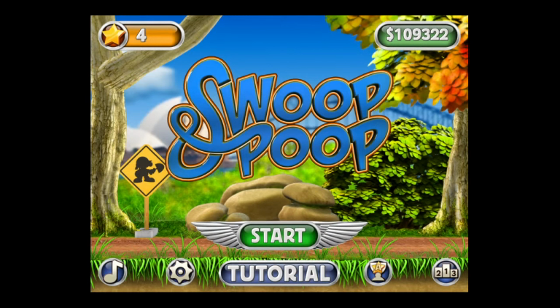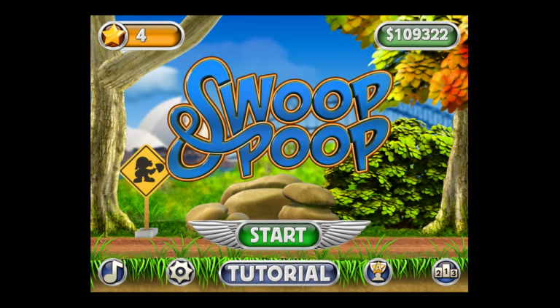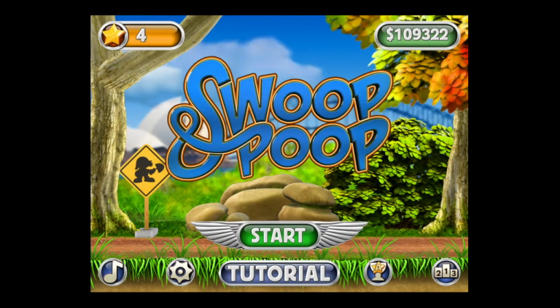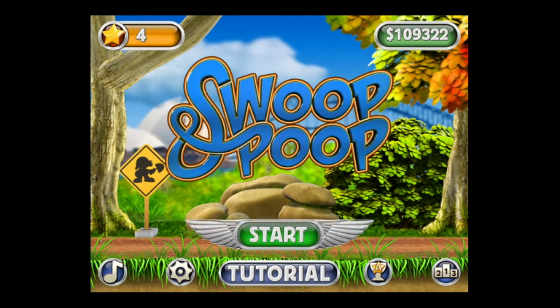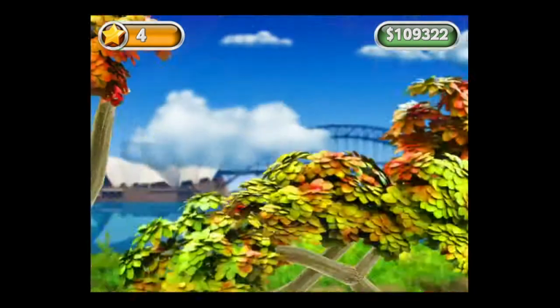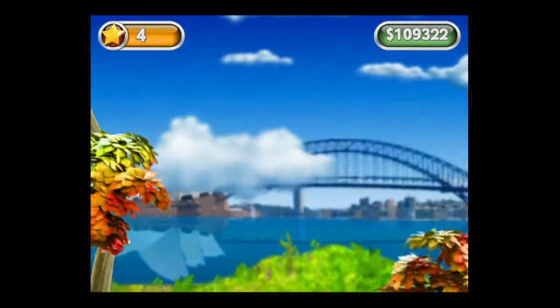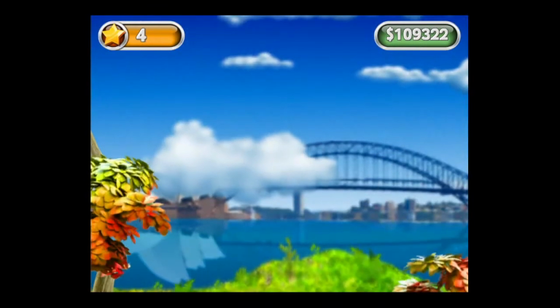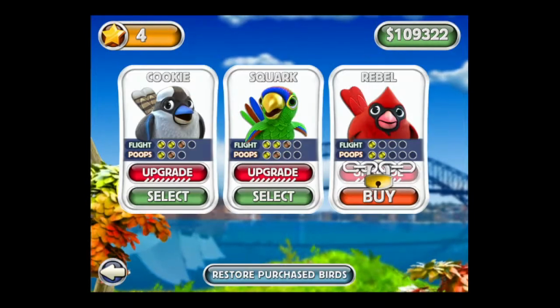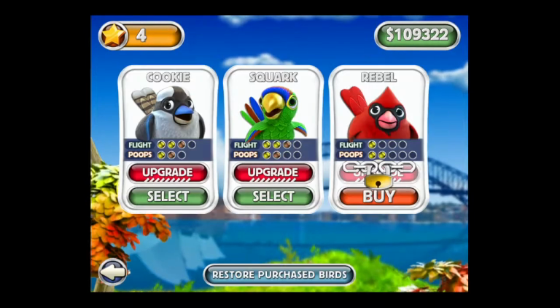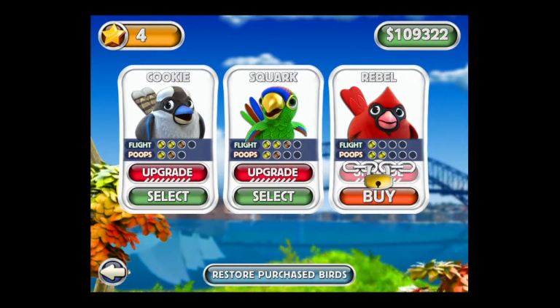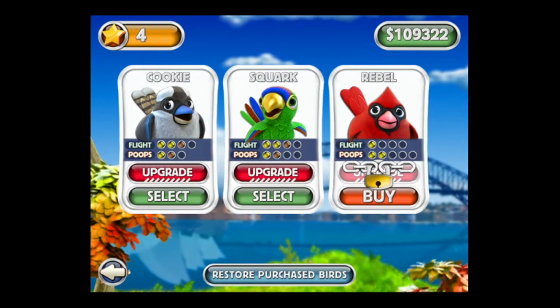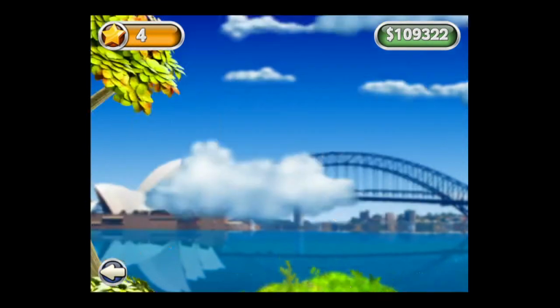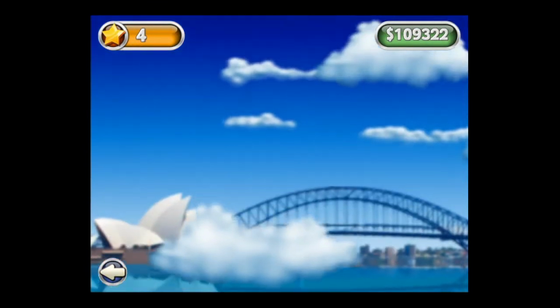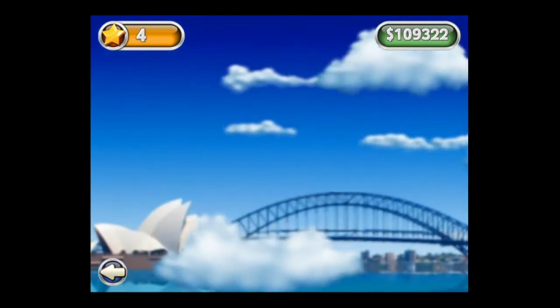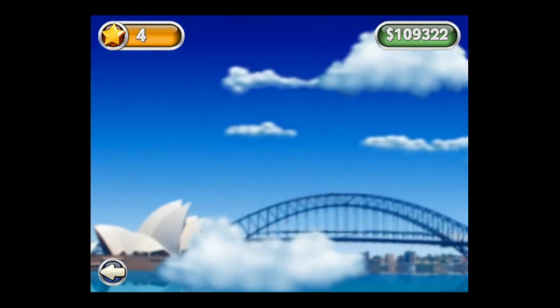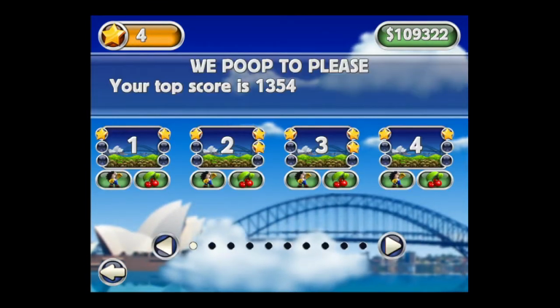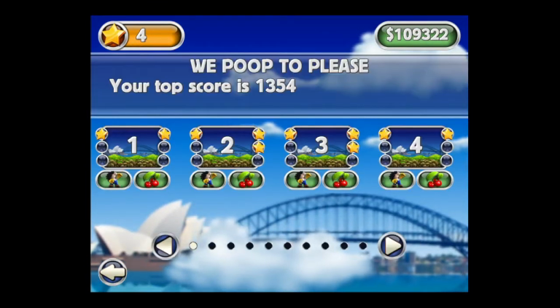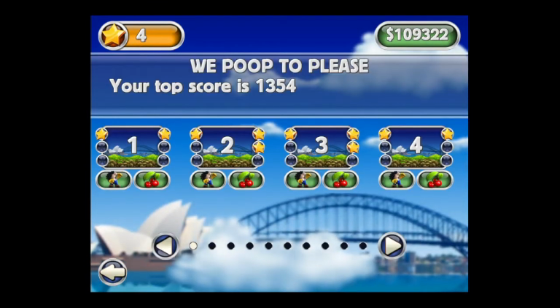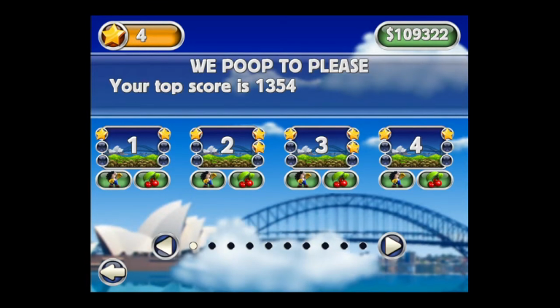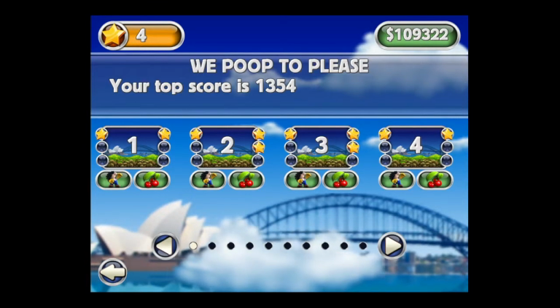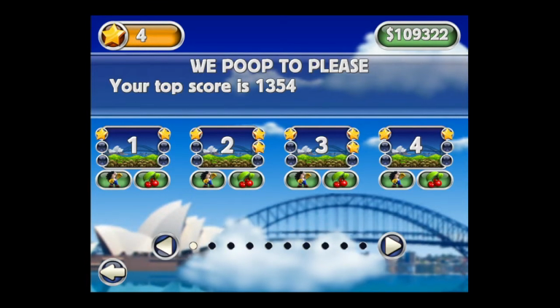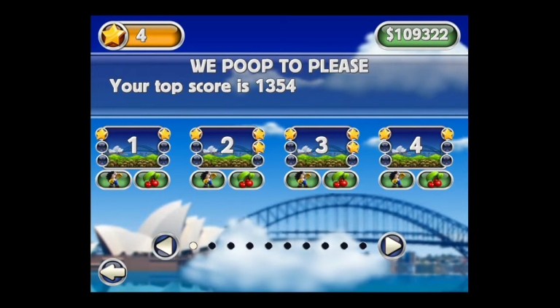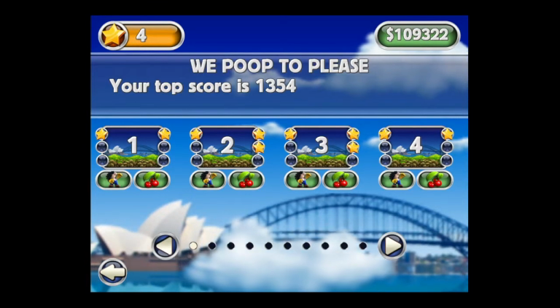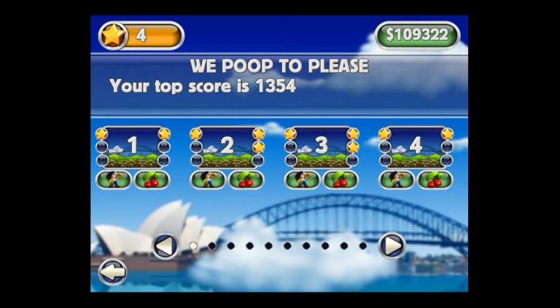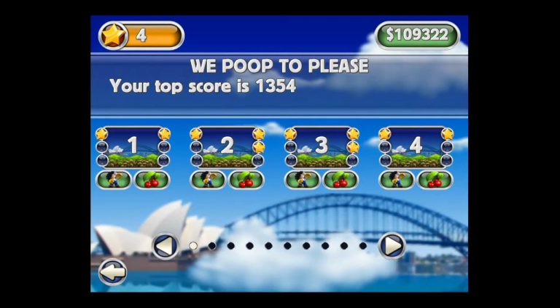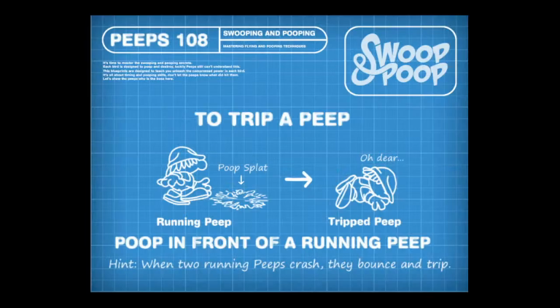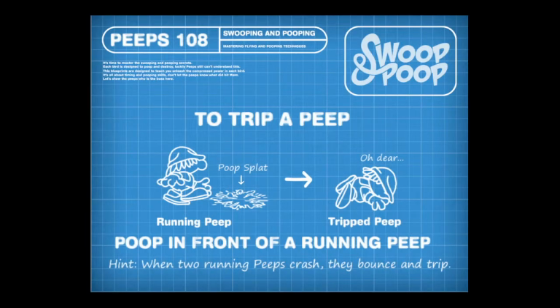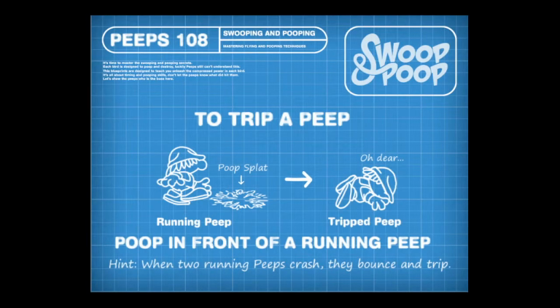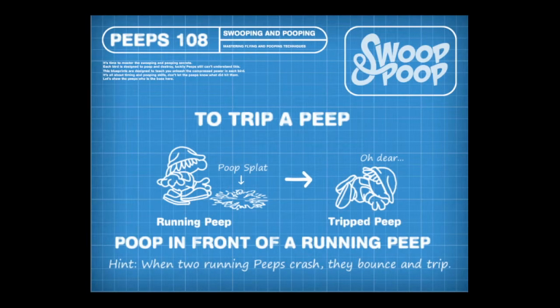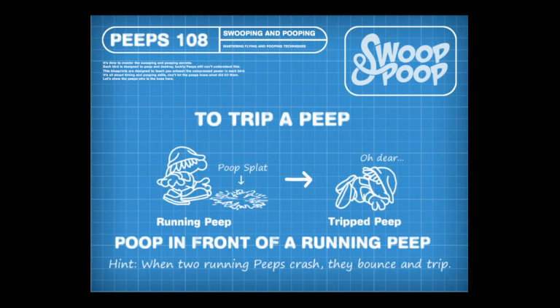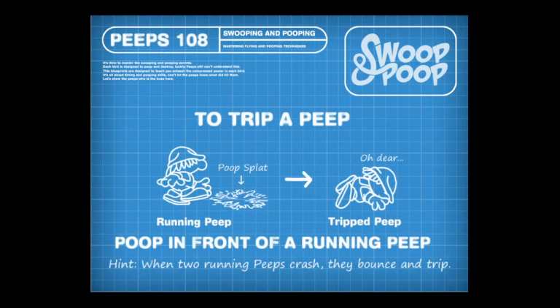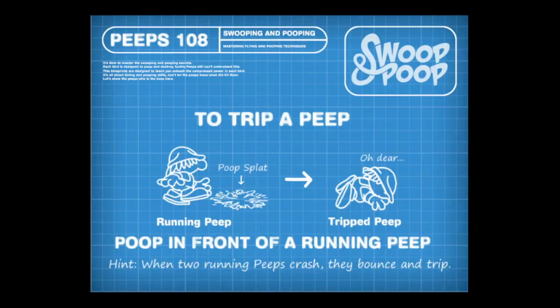Tap on start to get into the action and play as Cookie, Squork, or Rebel. Cookie comes with the game; Squork and Rebel can be purchased through in-app purchase.